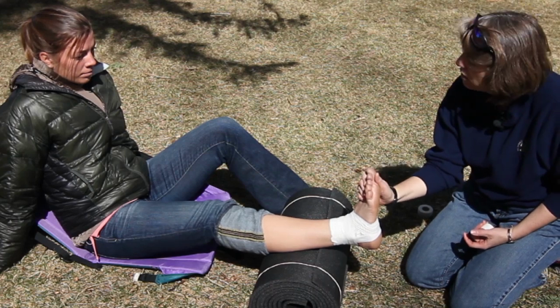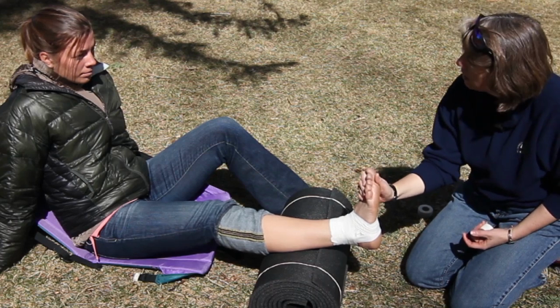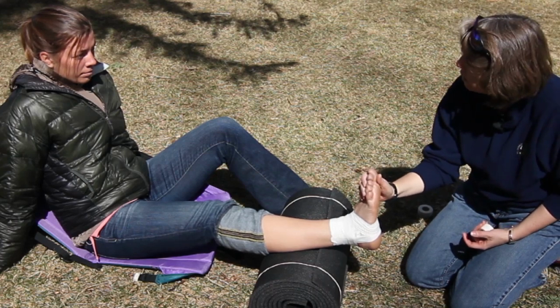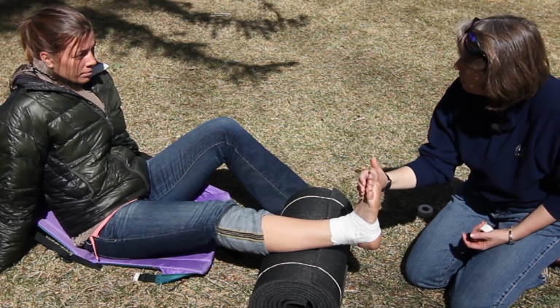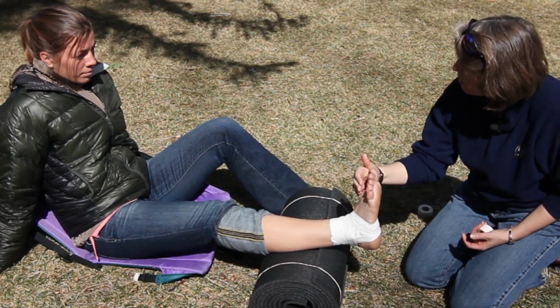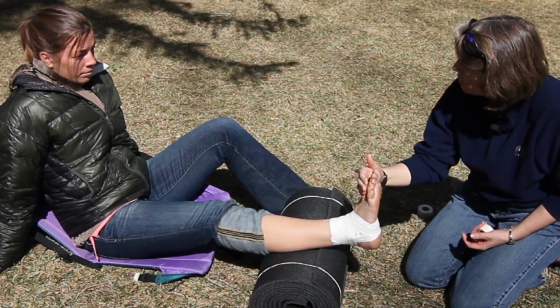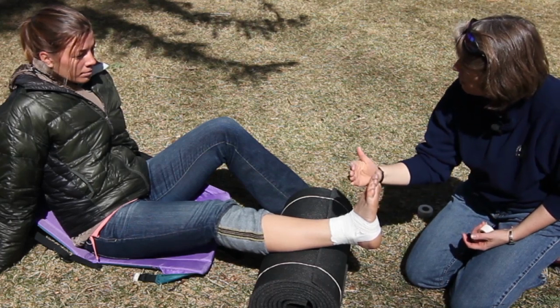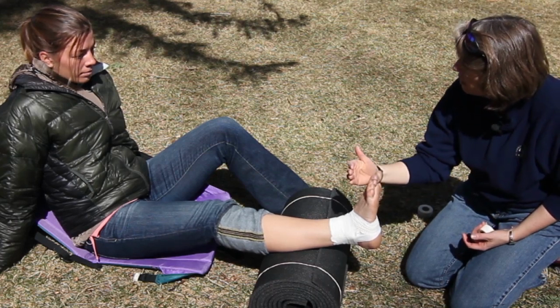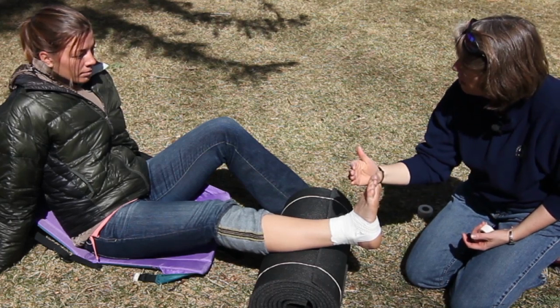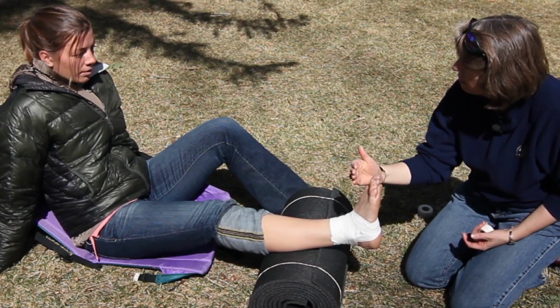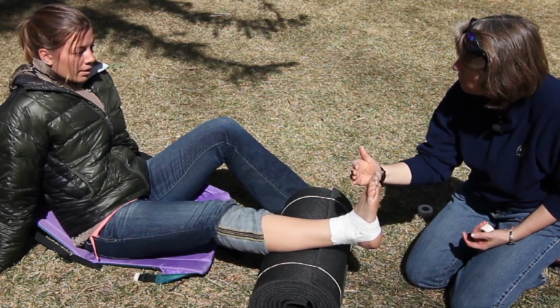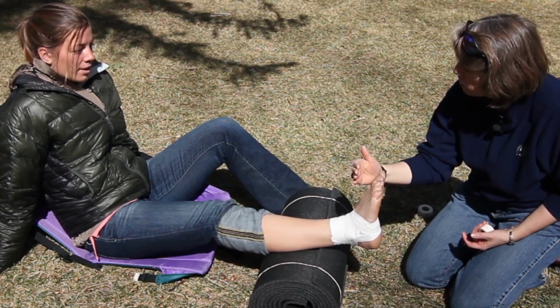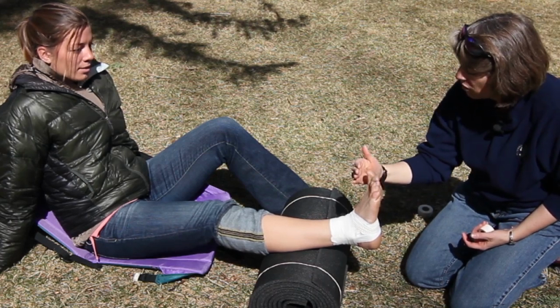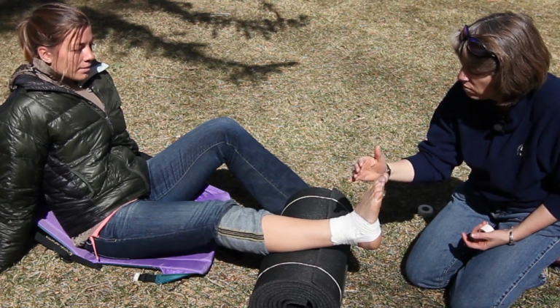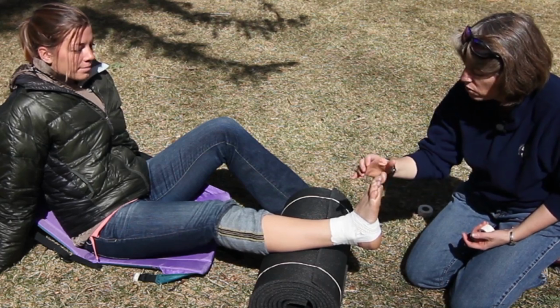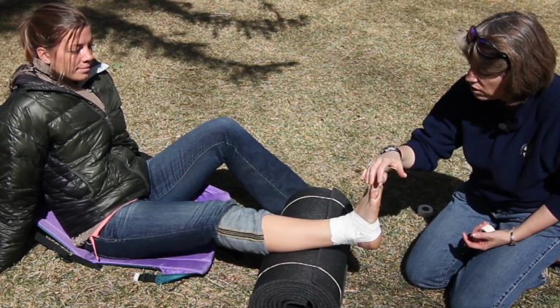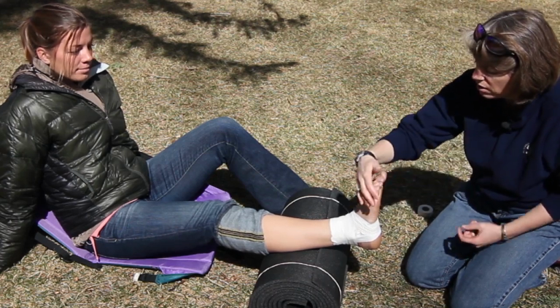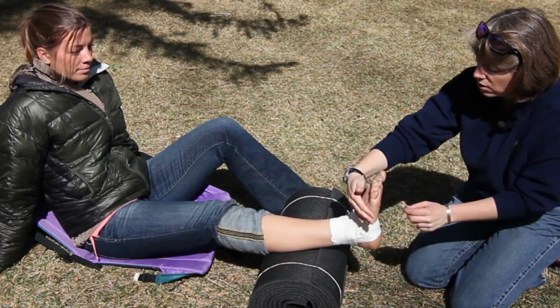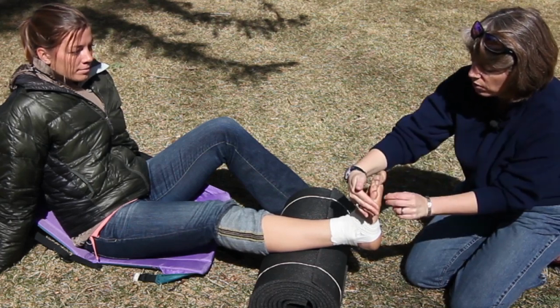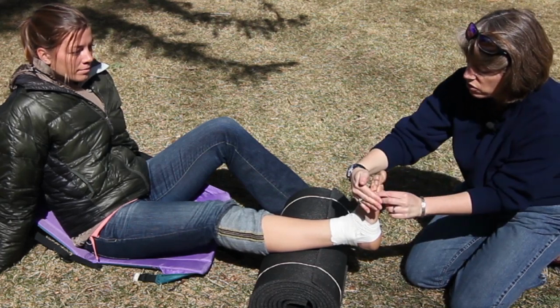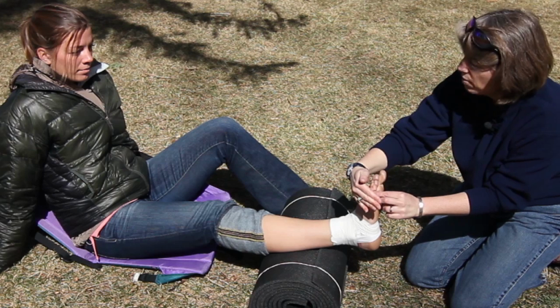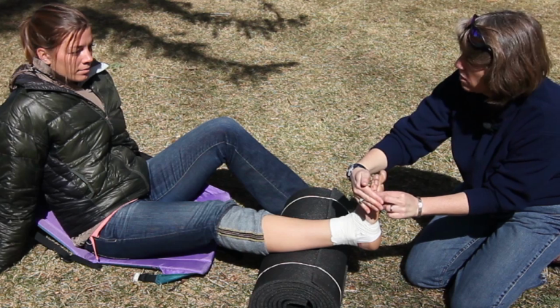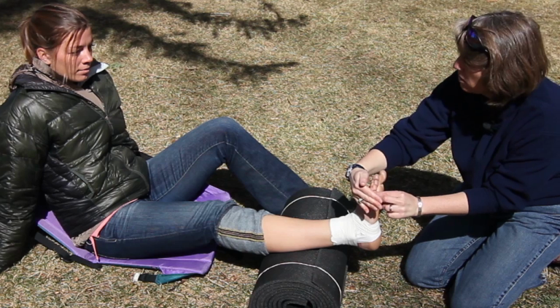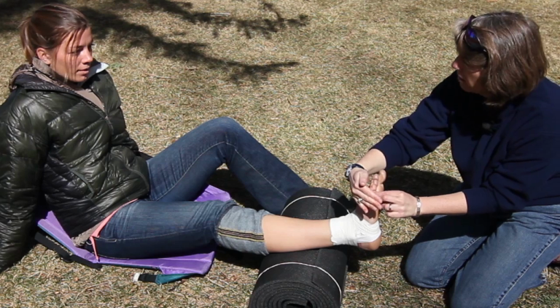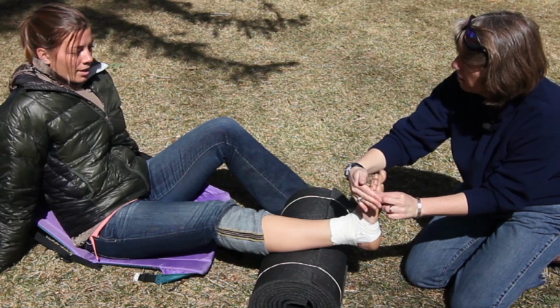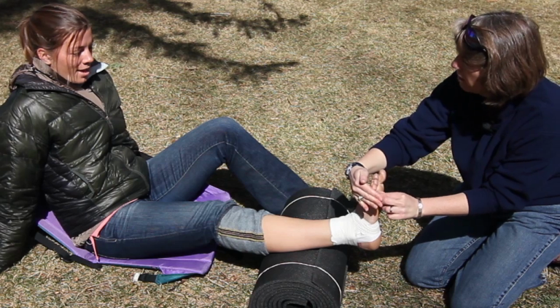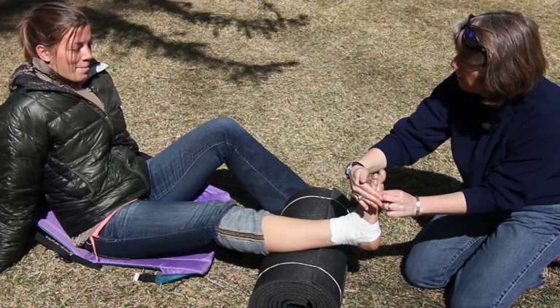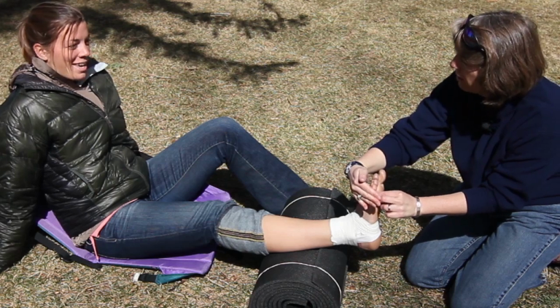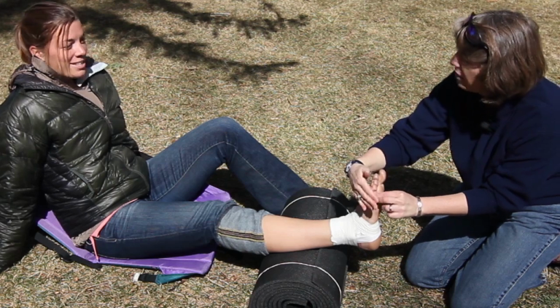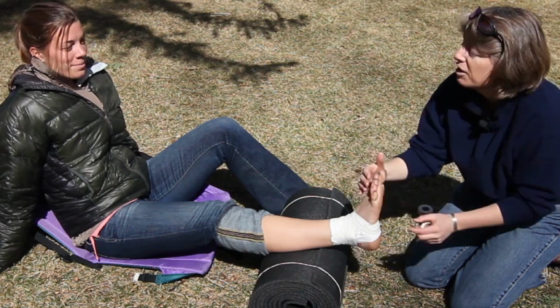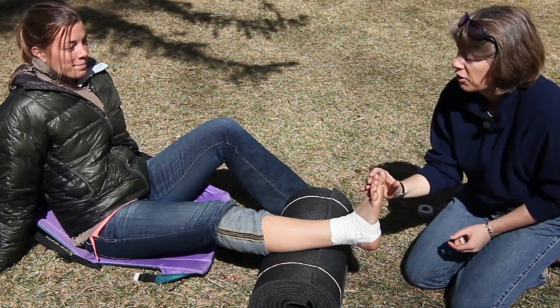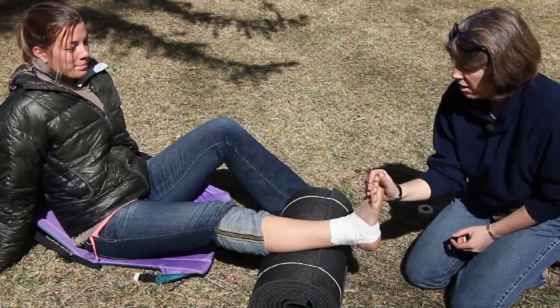Can you wiggle your toes for me? She's got good motion. Which toe am I touching? Pinky toe. Great.